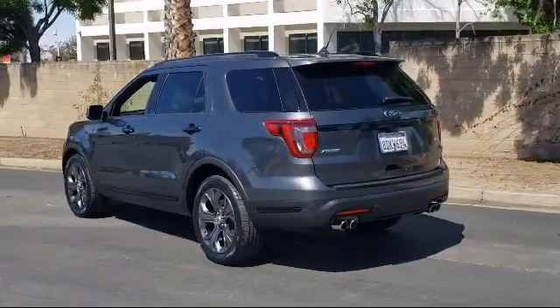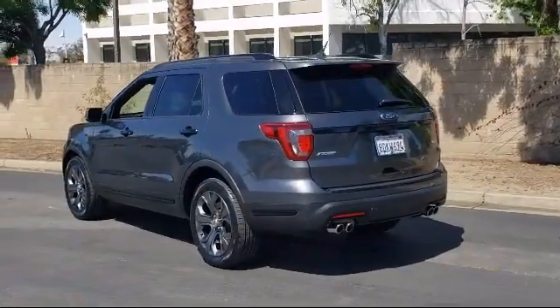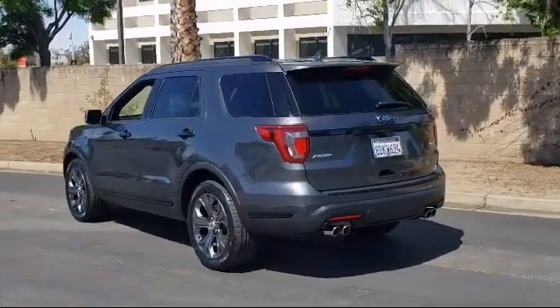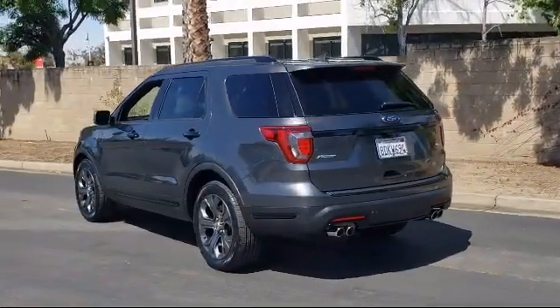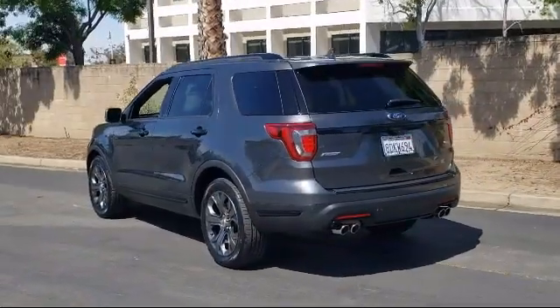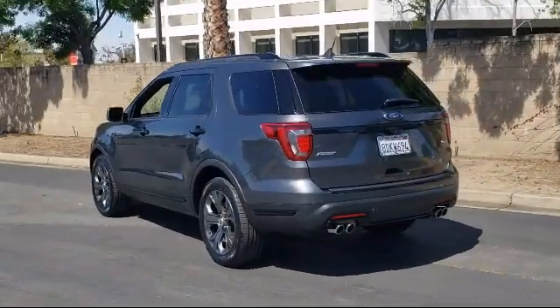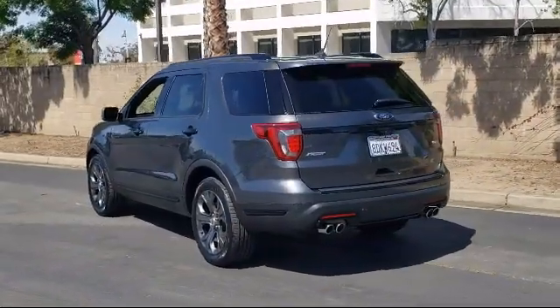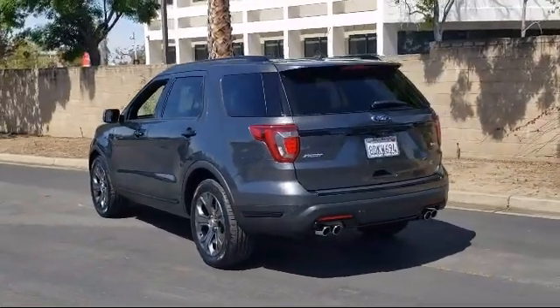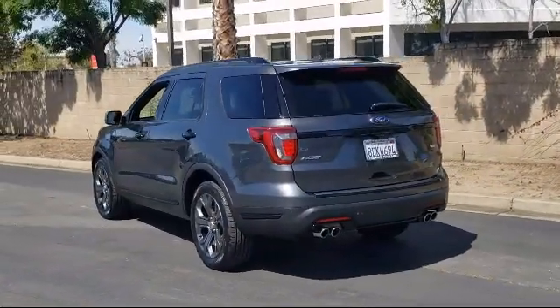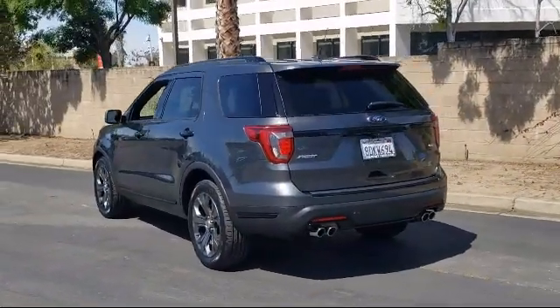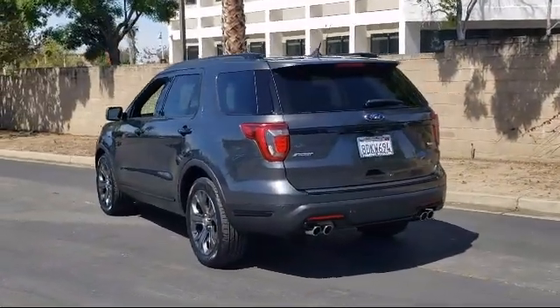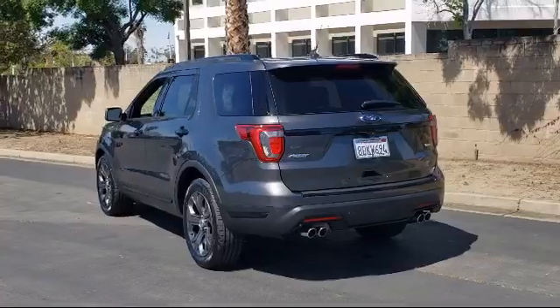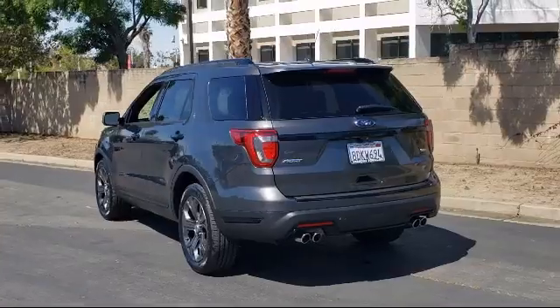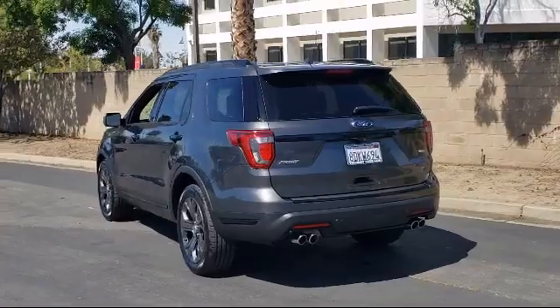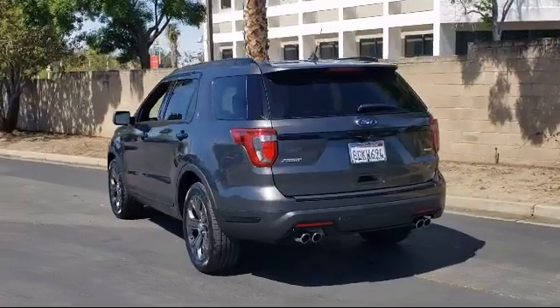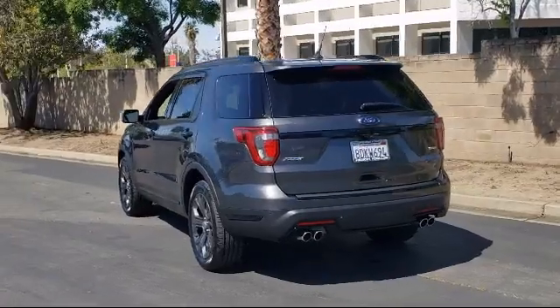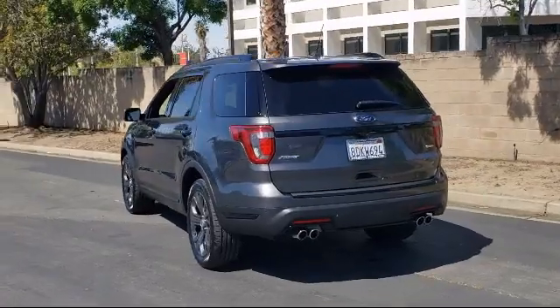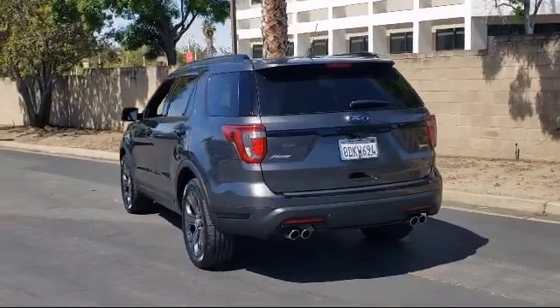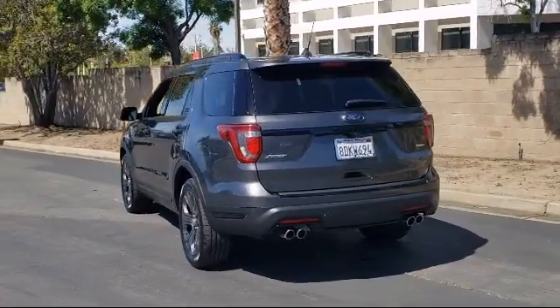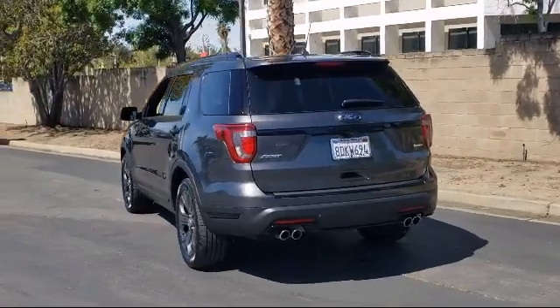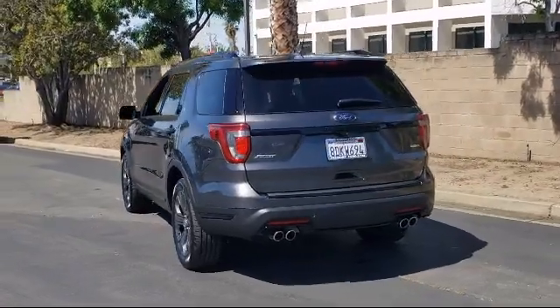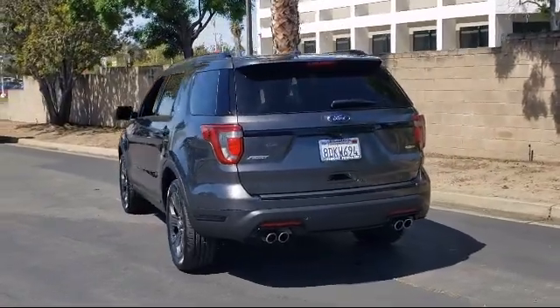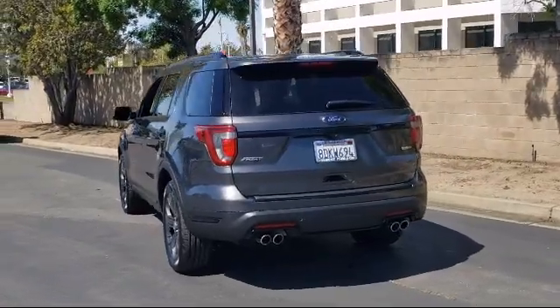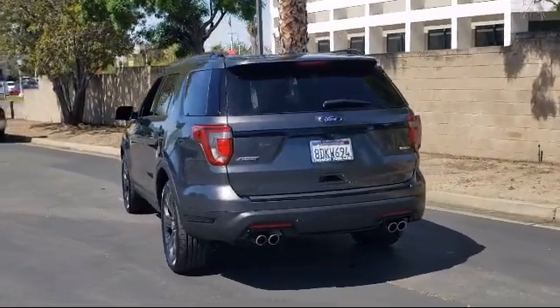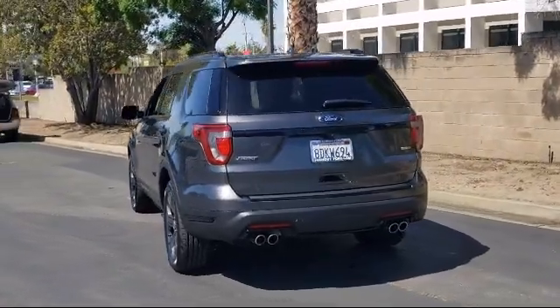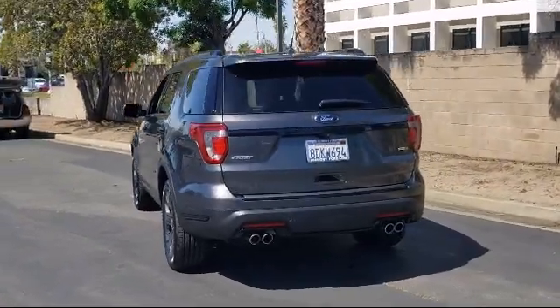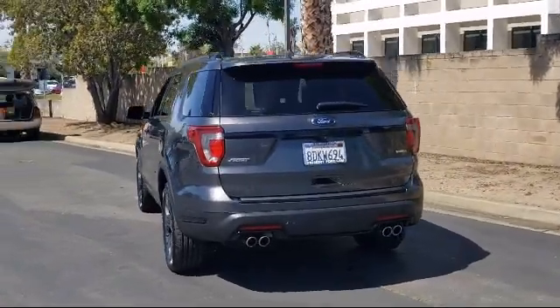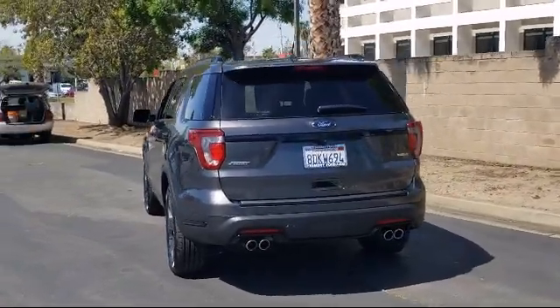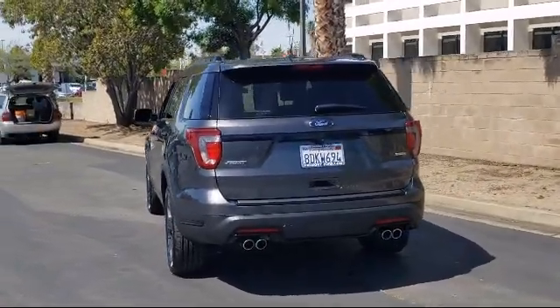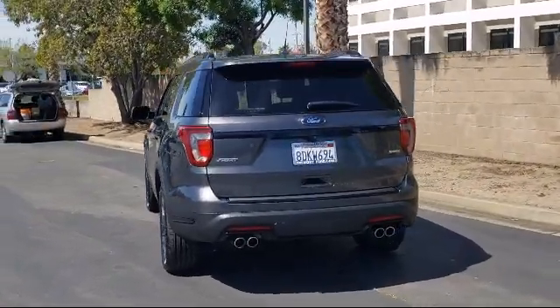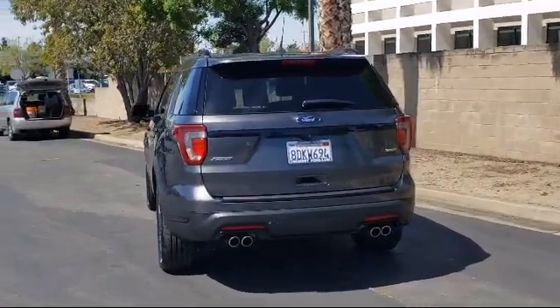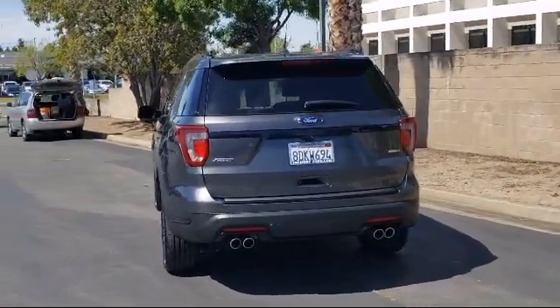It also features Keyless Entry, Heated Front Seats, and has less than 15,000 miles on the odometer.